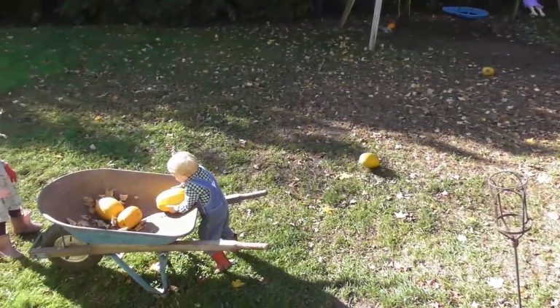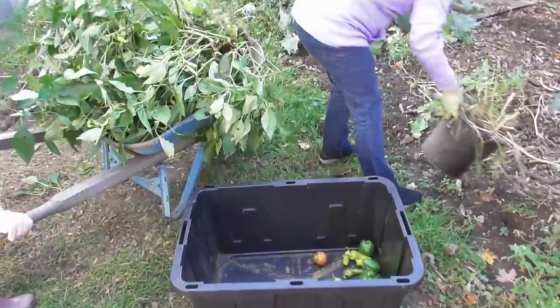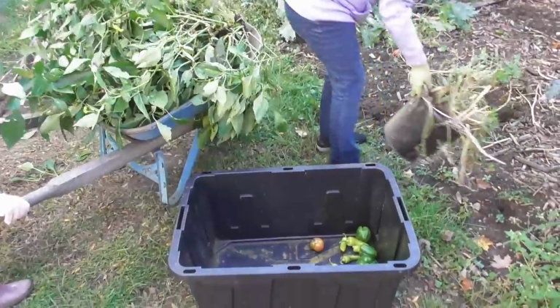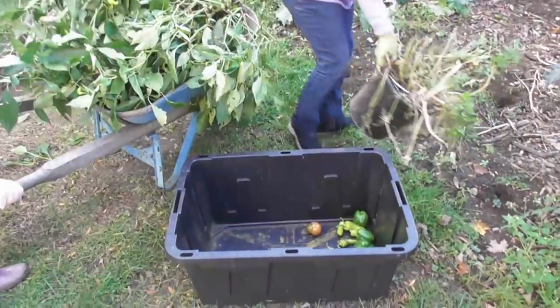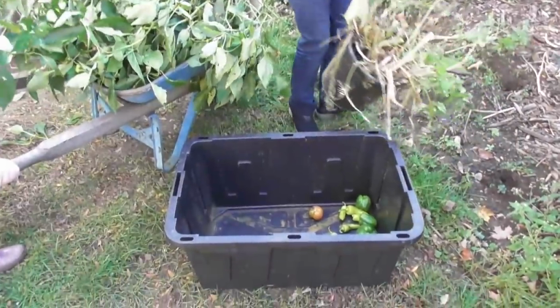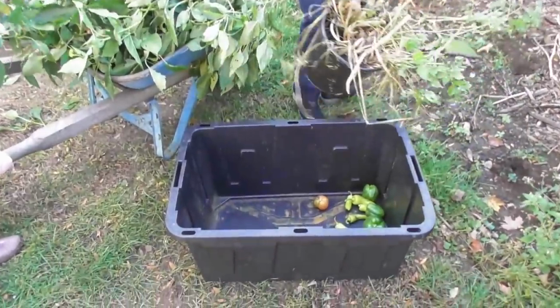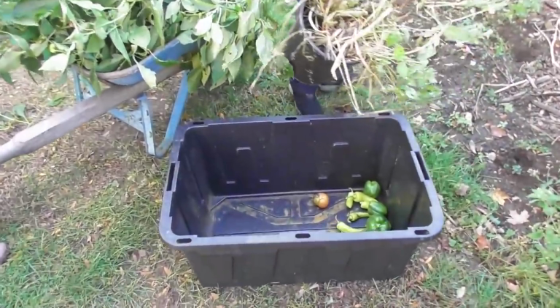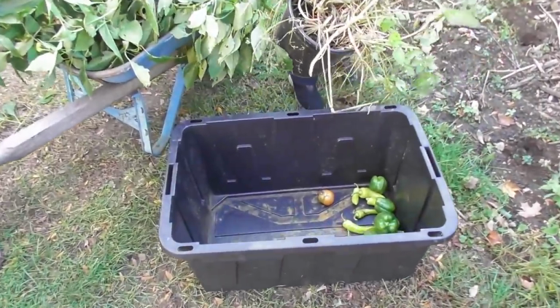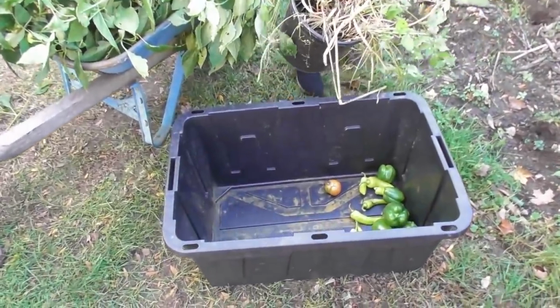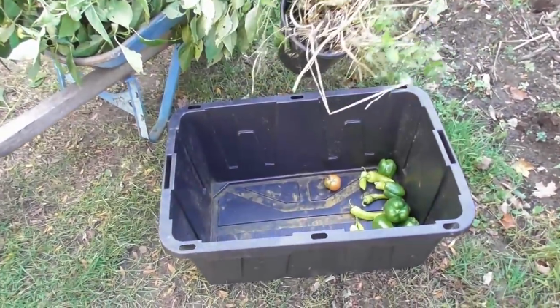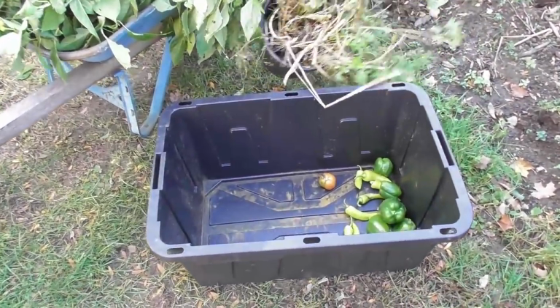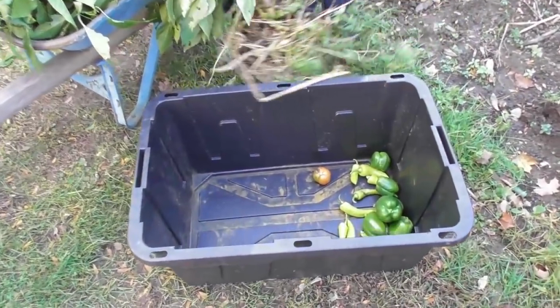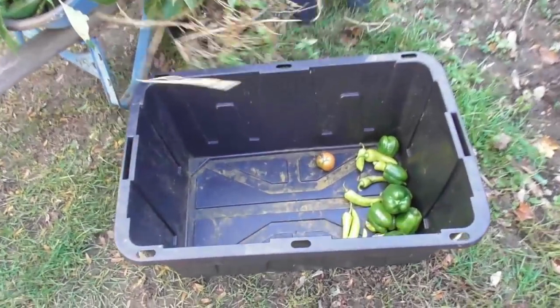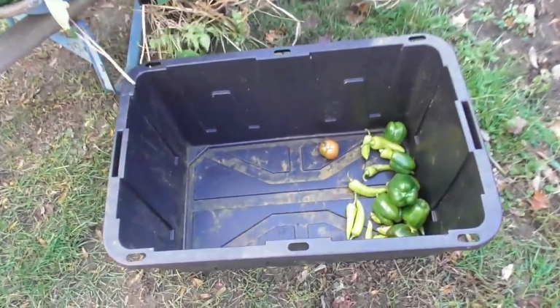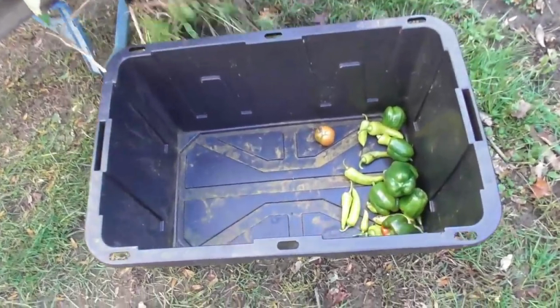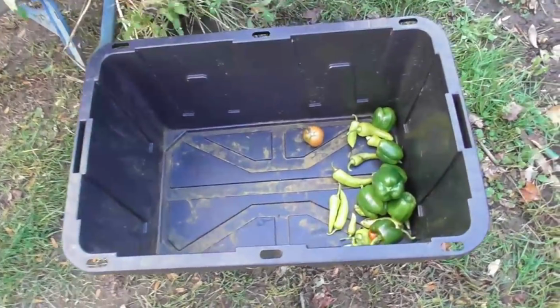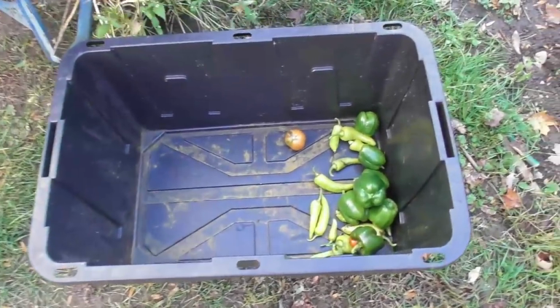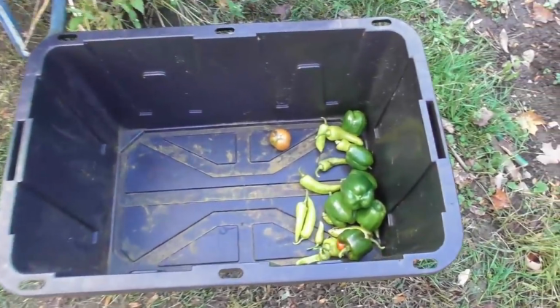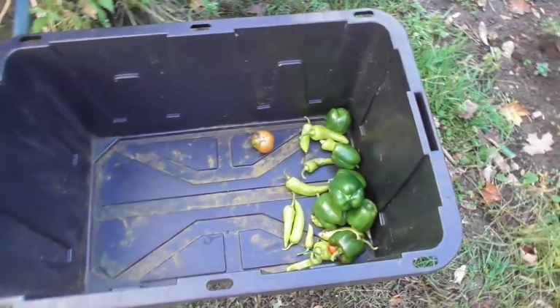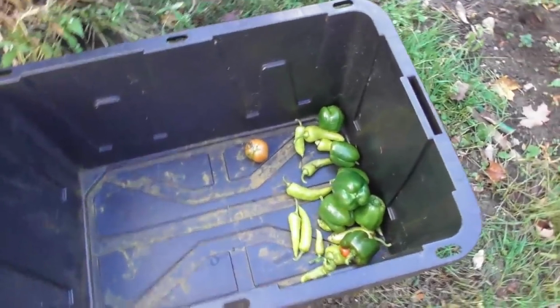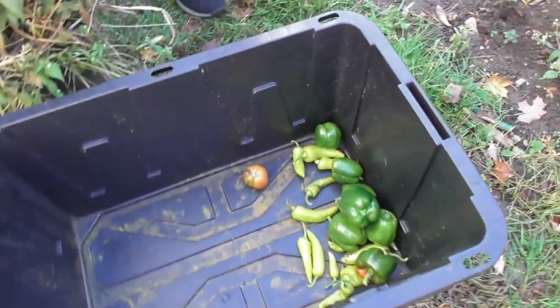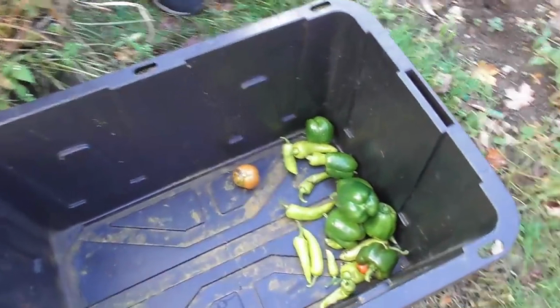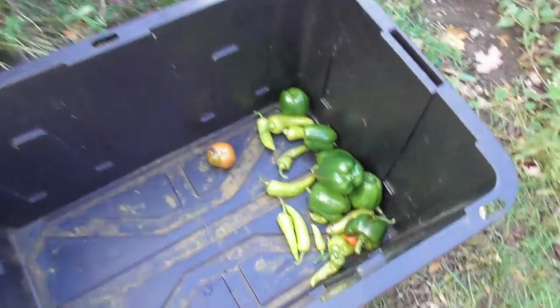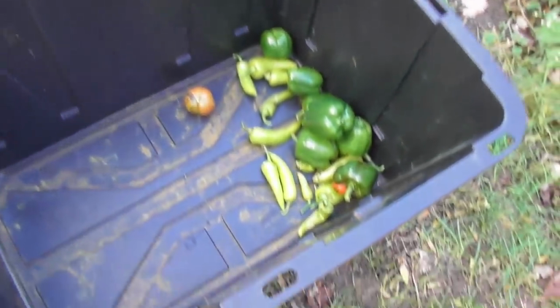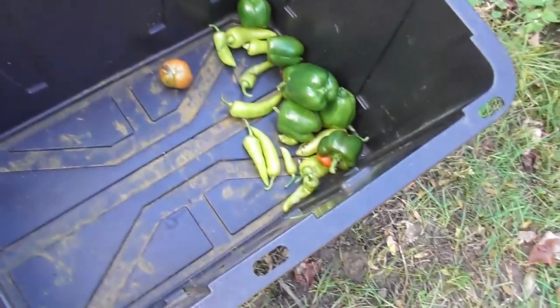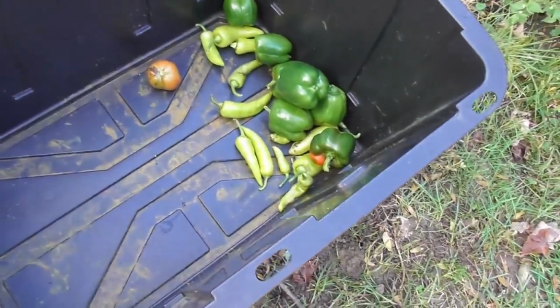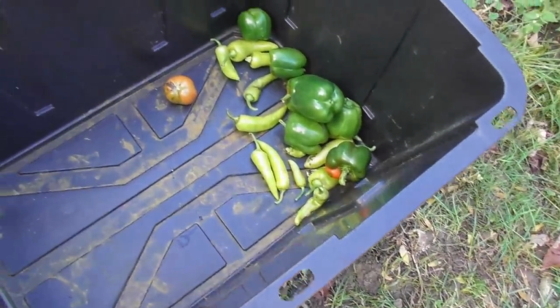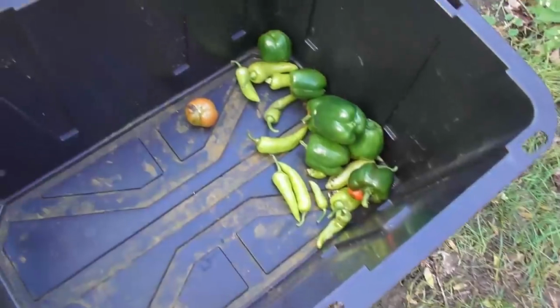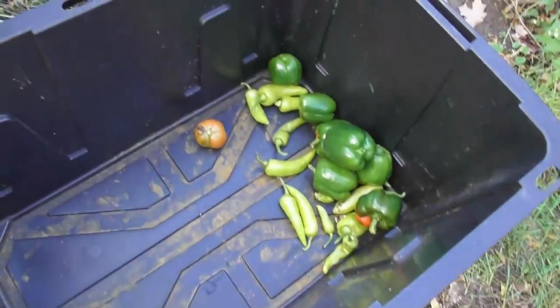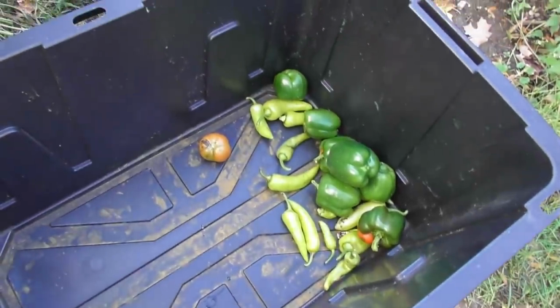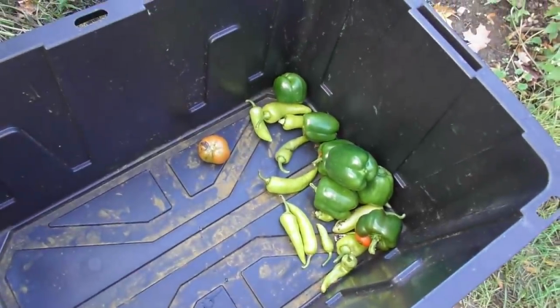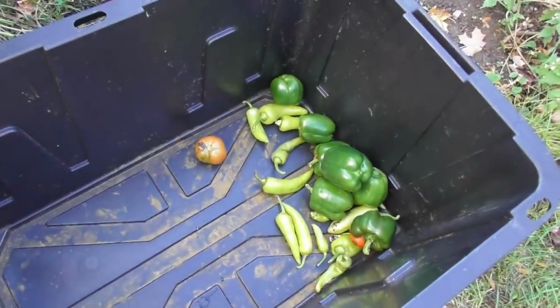This is our harvest bucket and that's what we have so far — a whole bunch of peppers and one tomato.